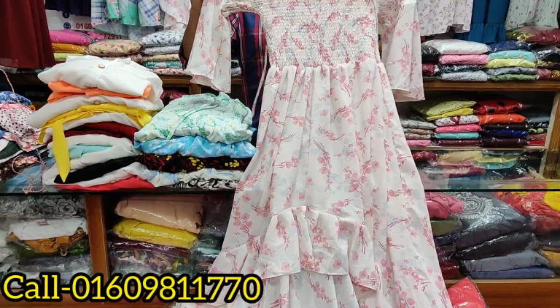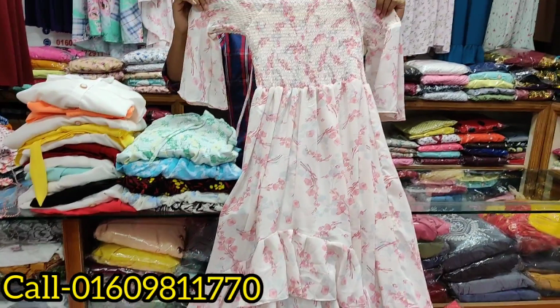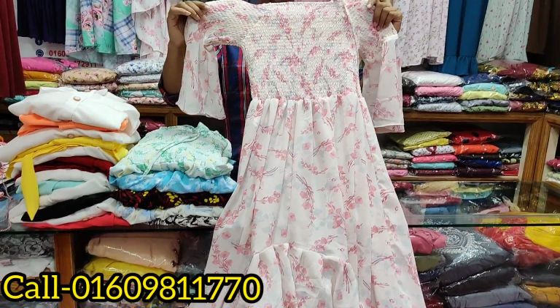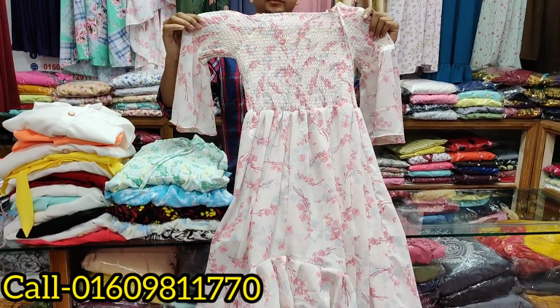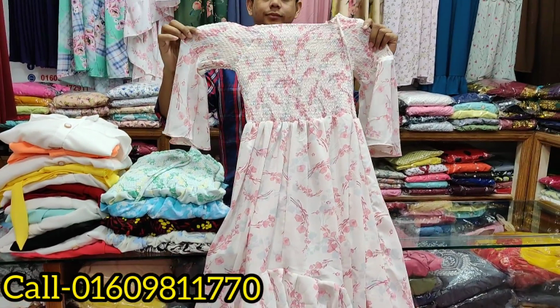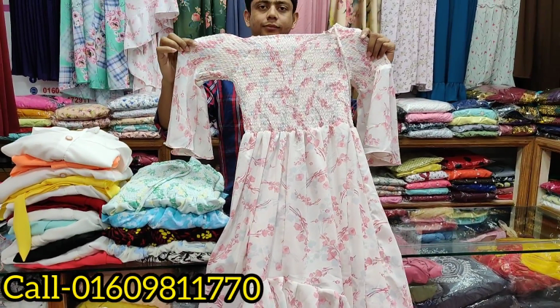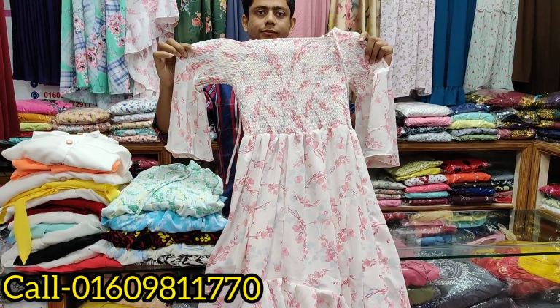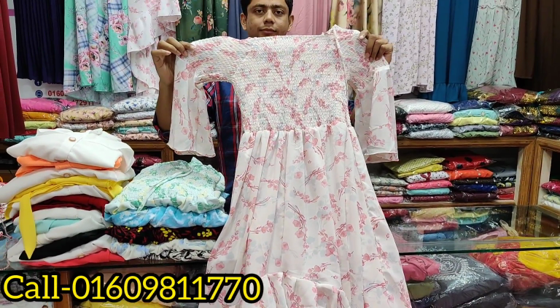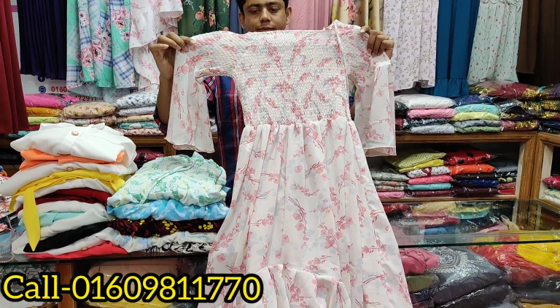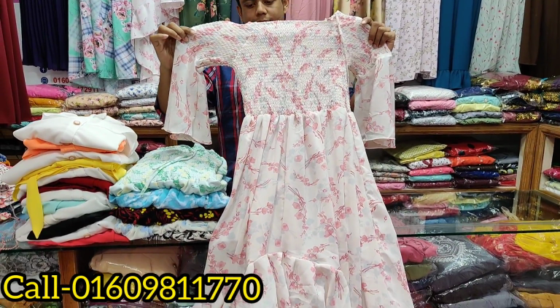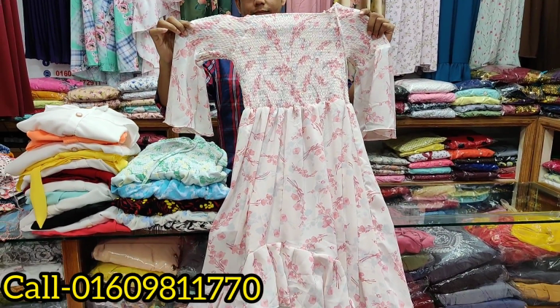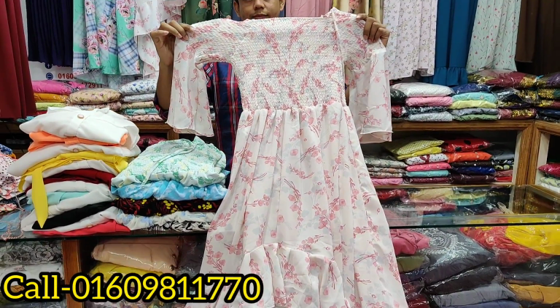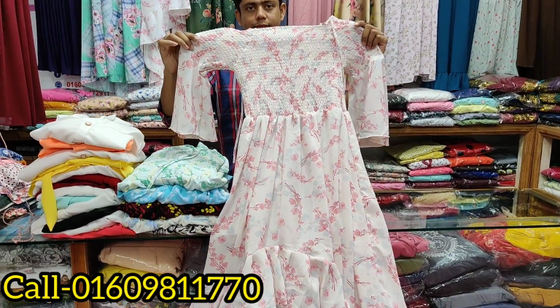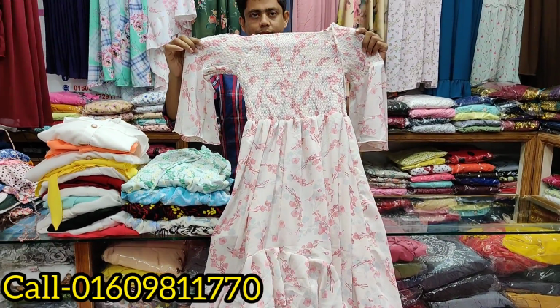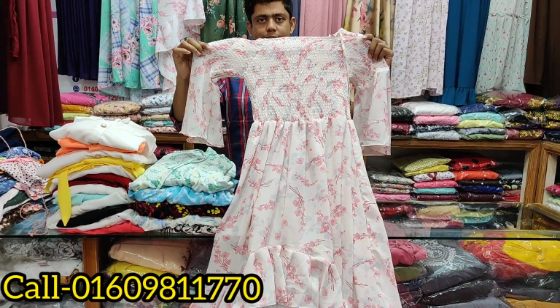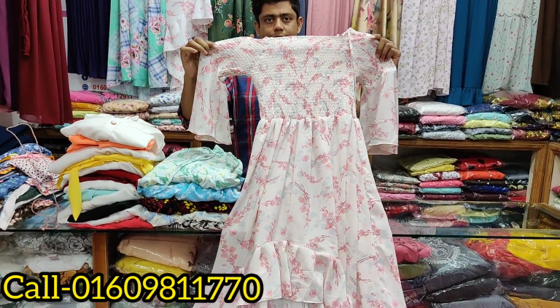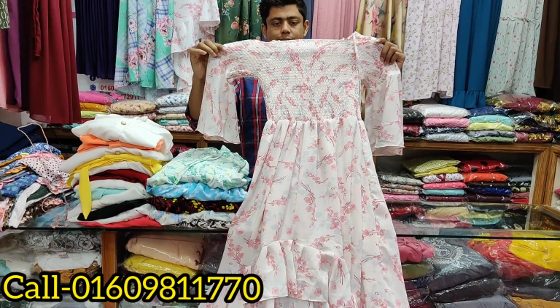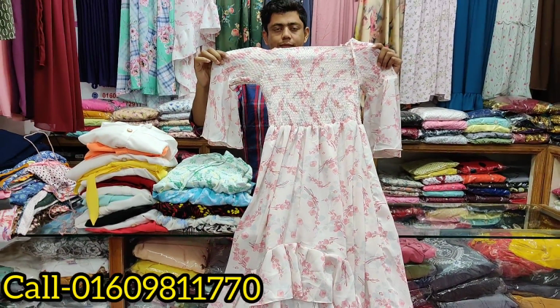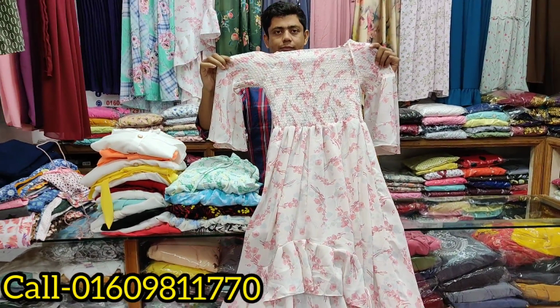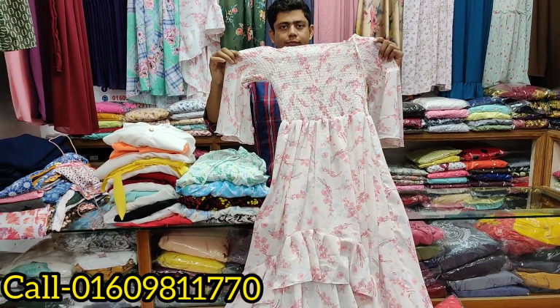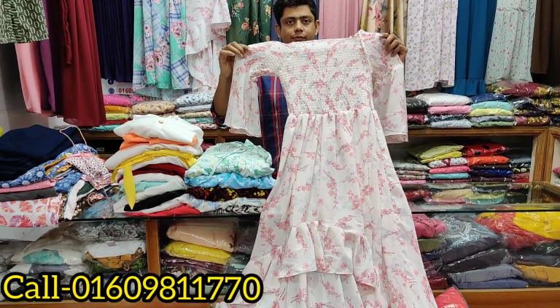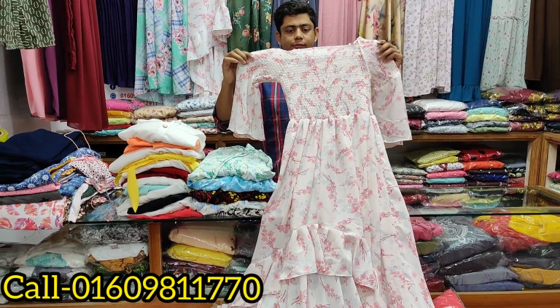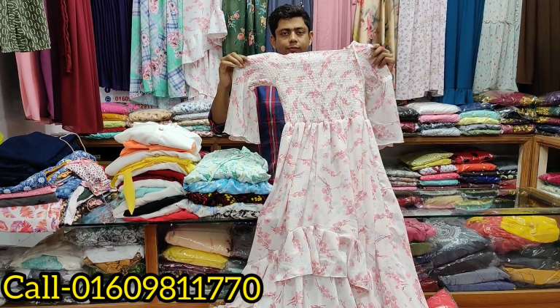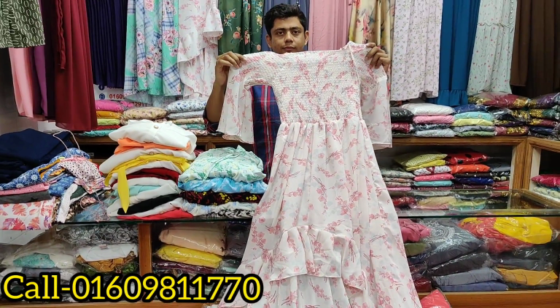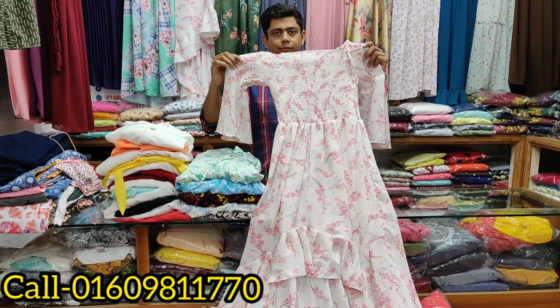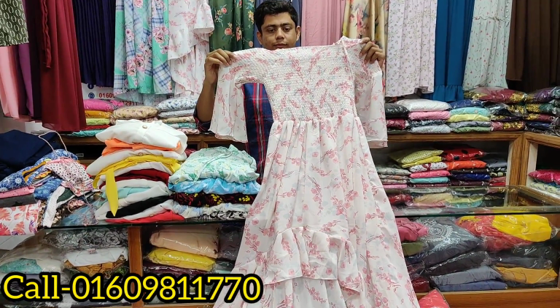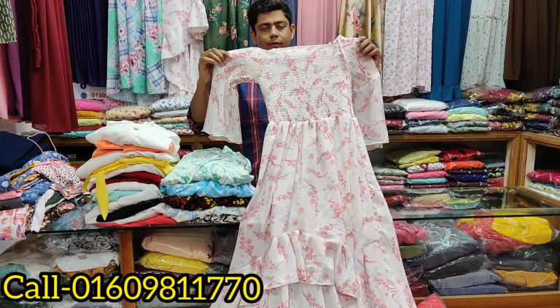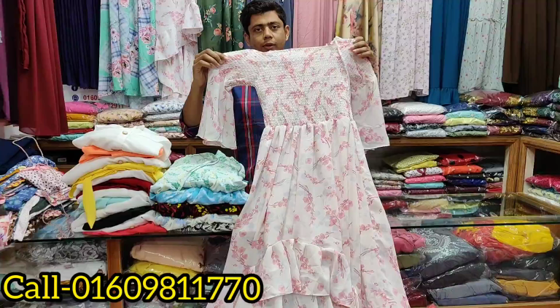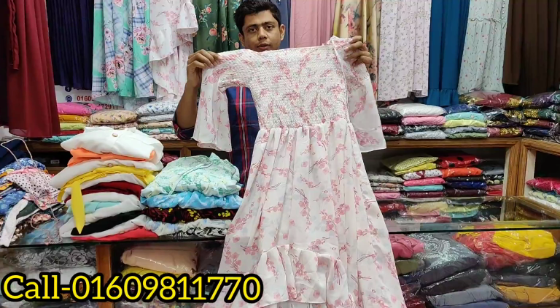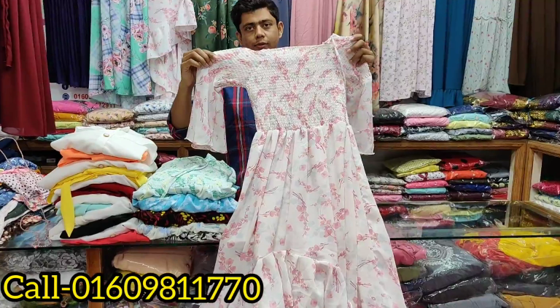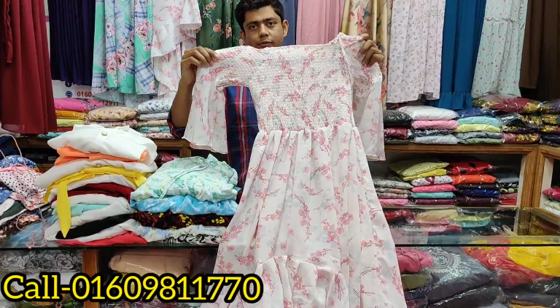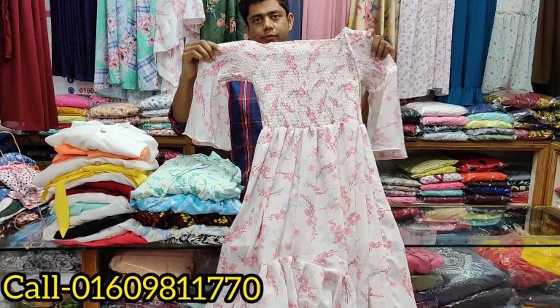Hello friends, Assalamualaikum. I'm going to show you a stylist with a skirt and tops.